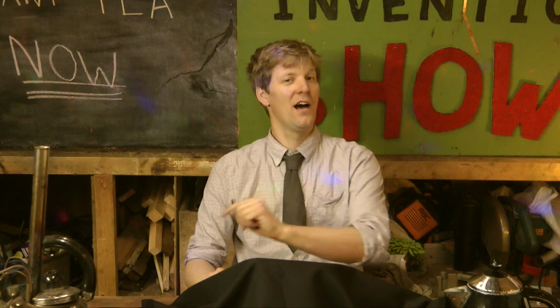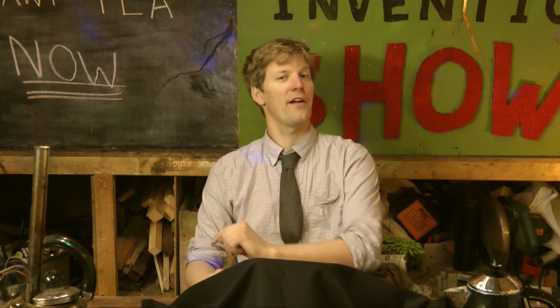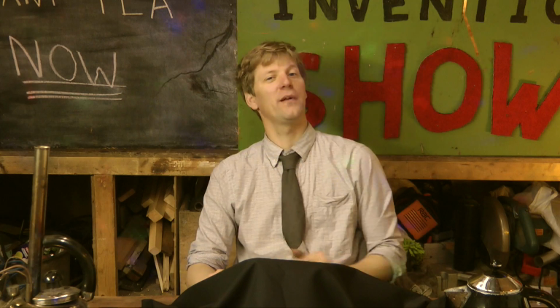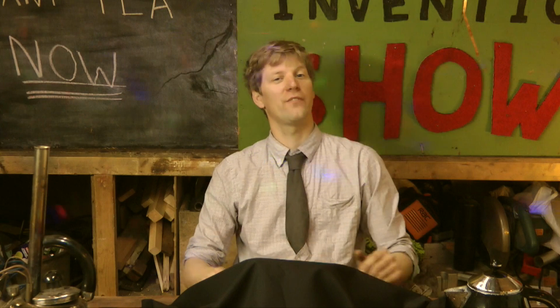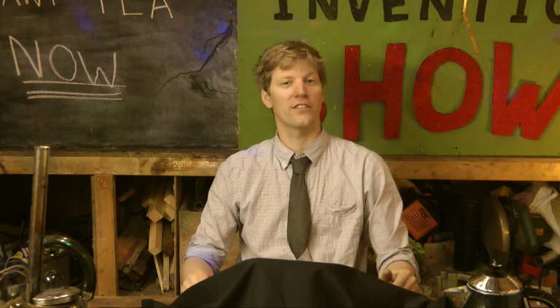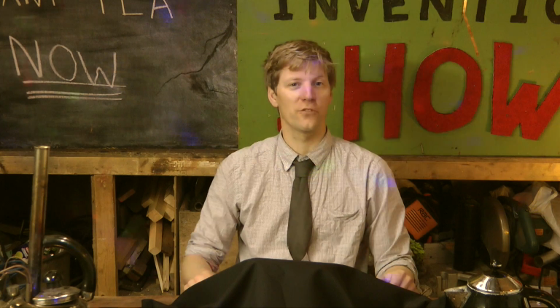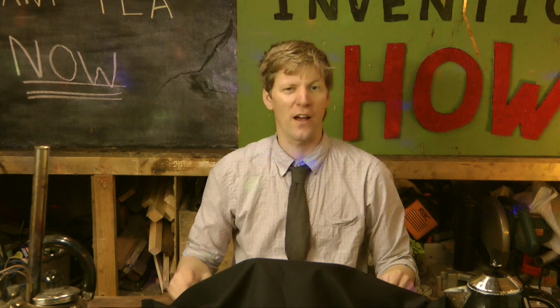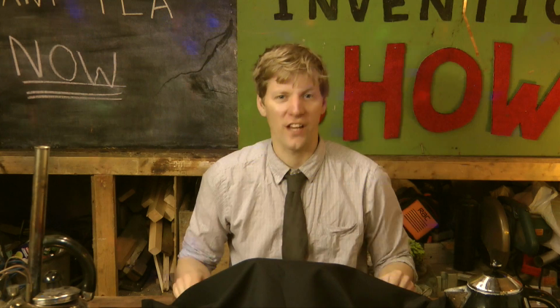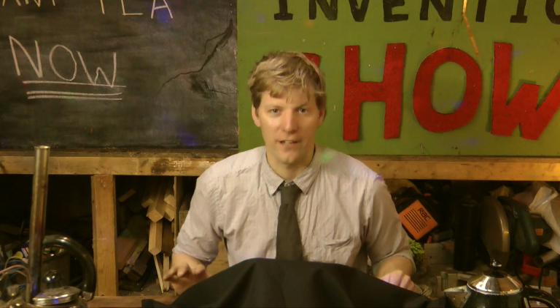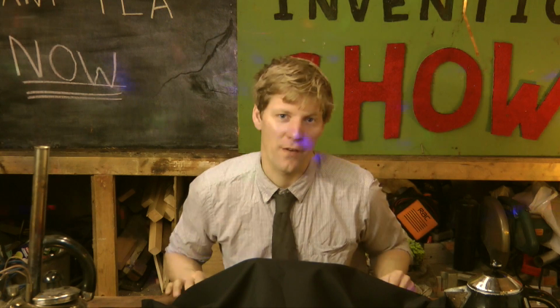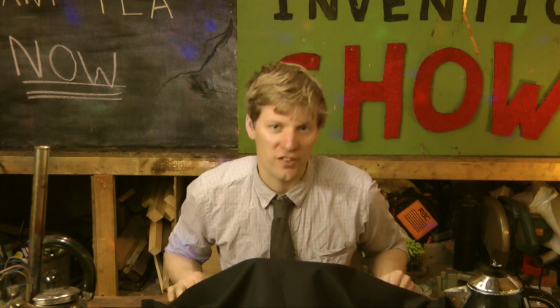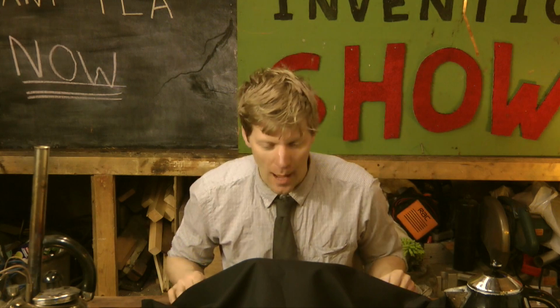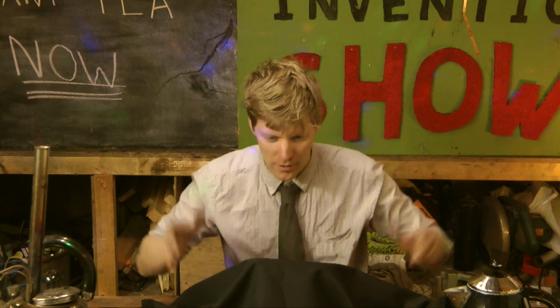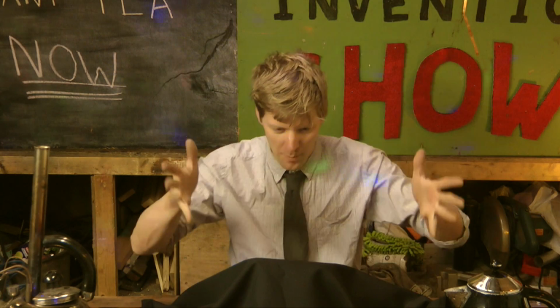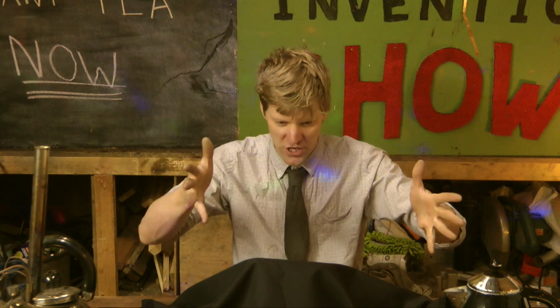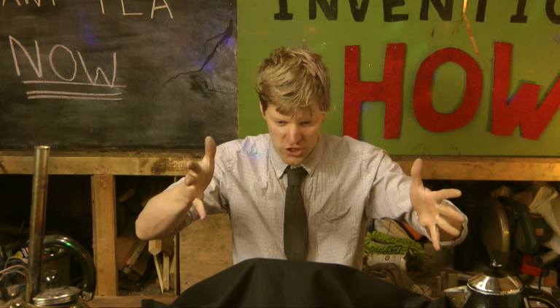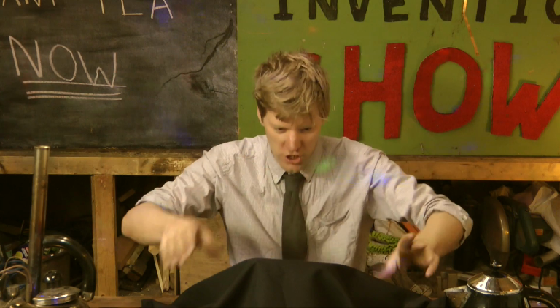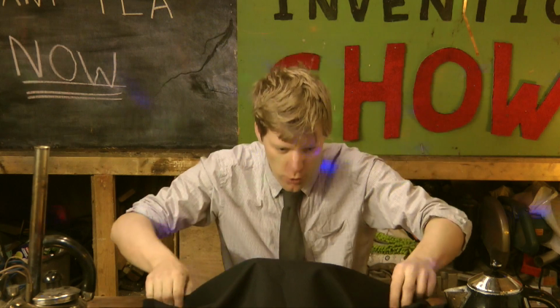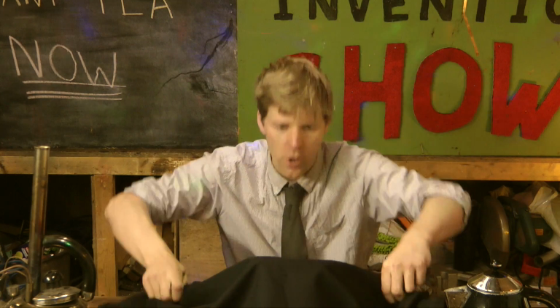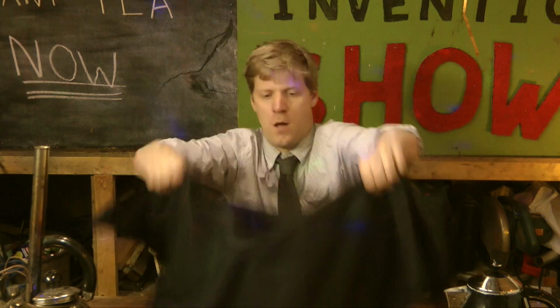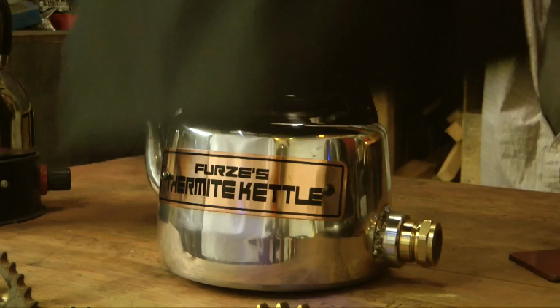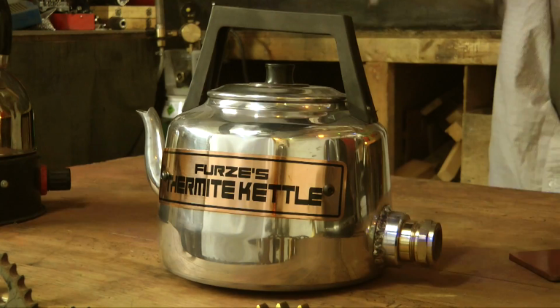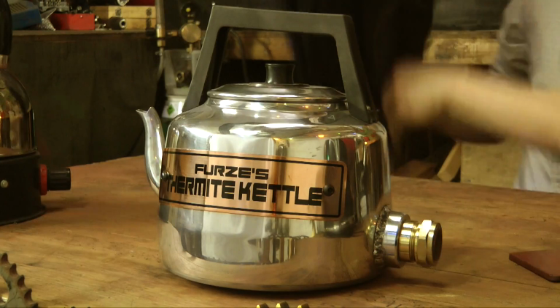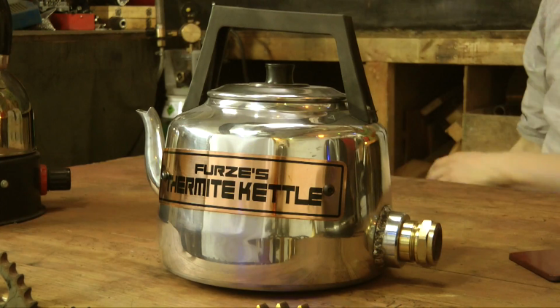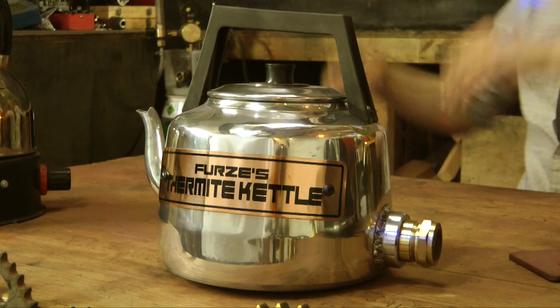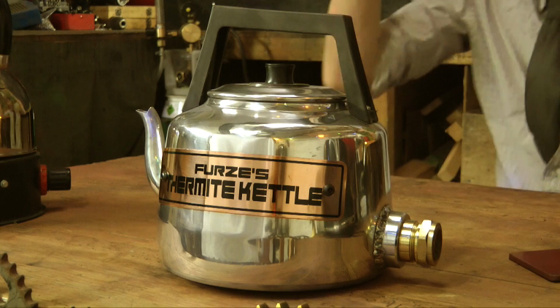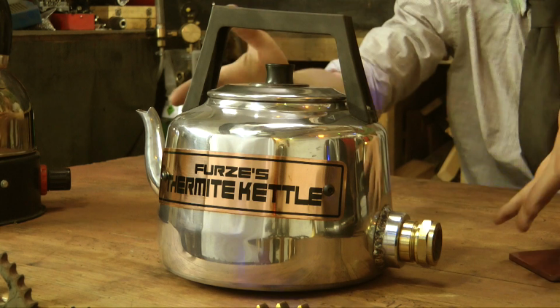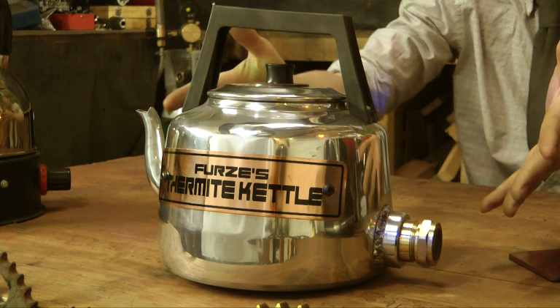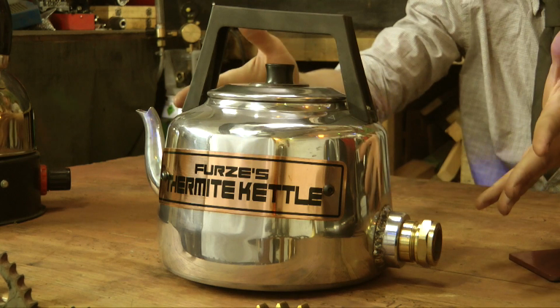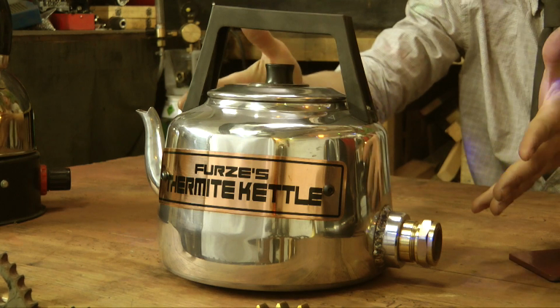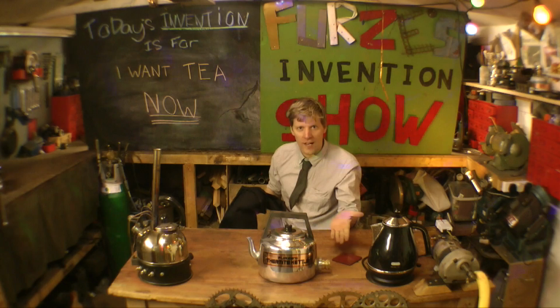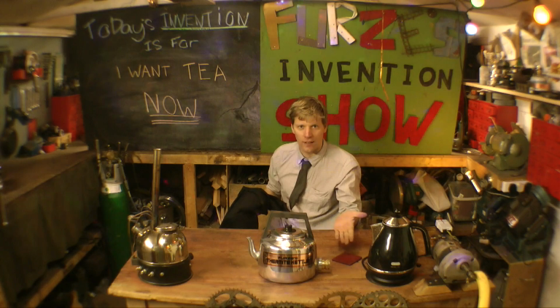We have taken another step. I present to you the thermite kettle.